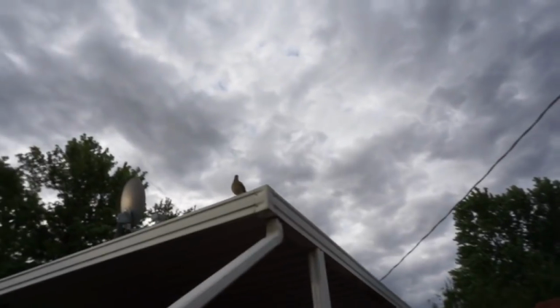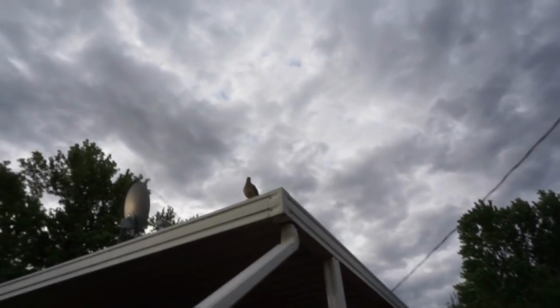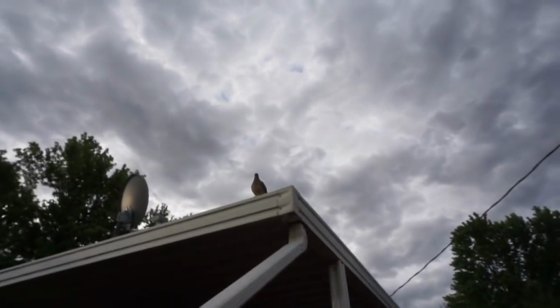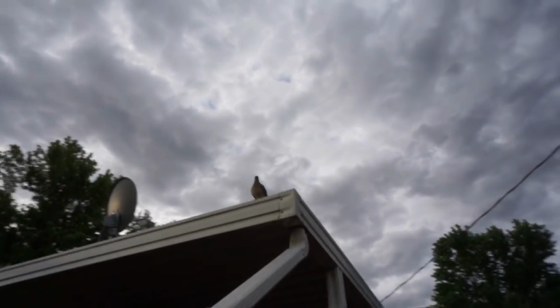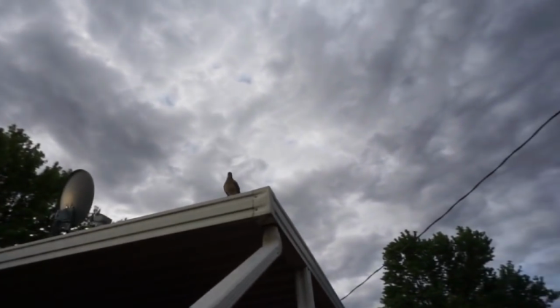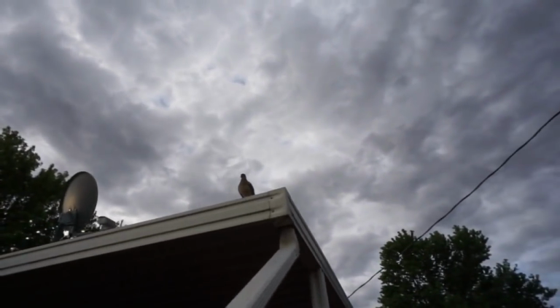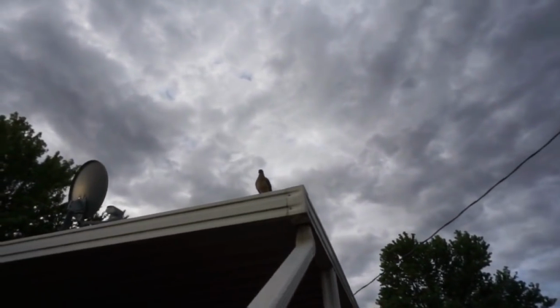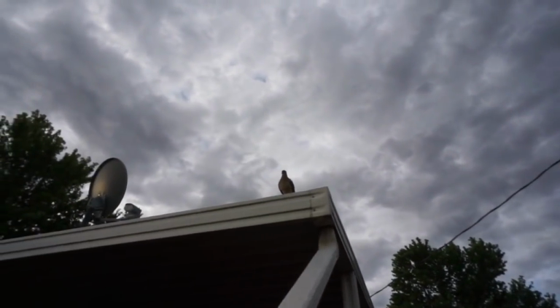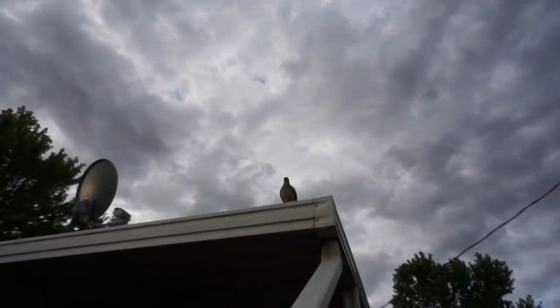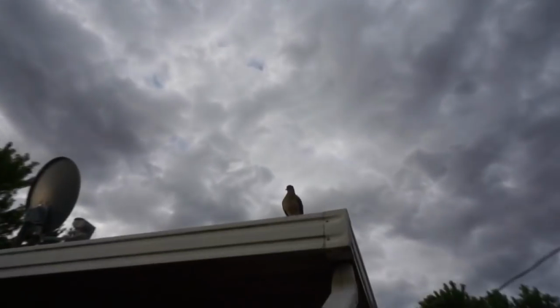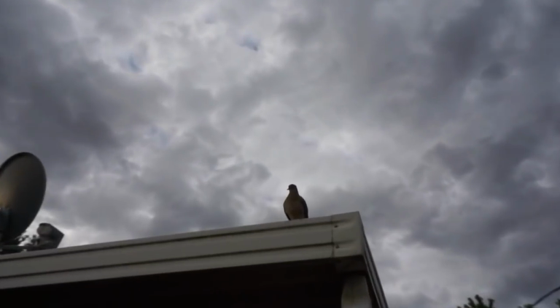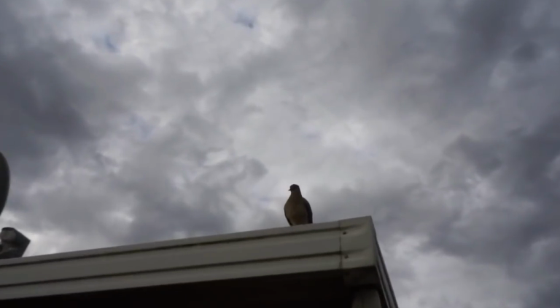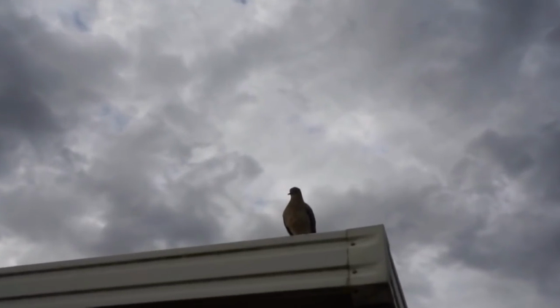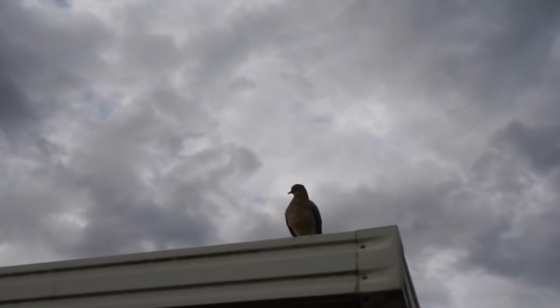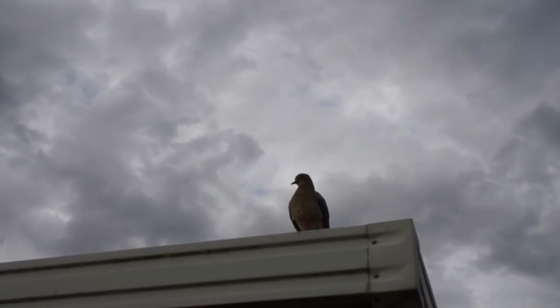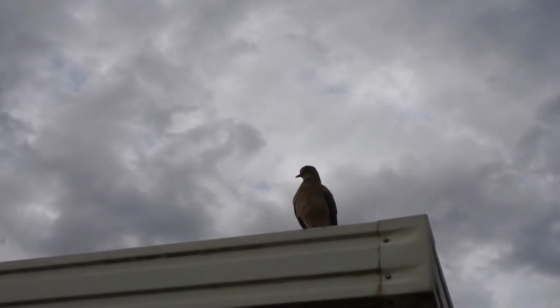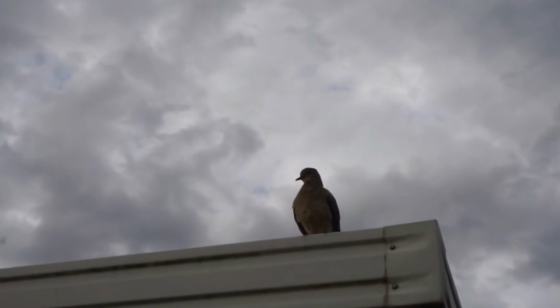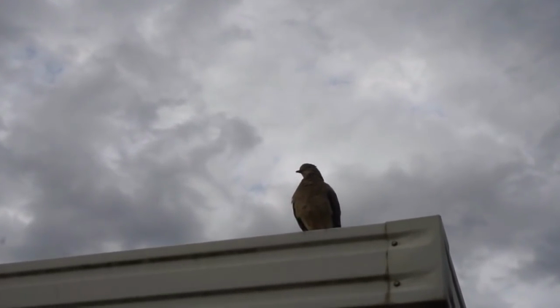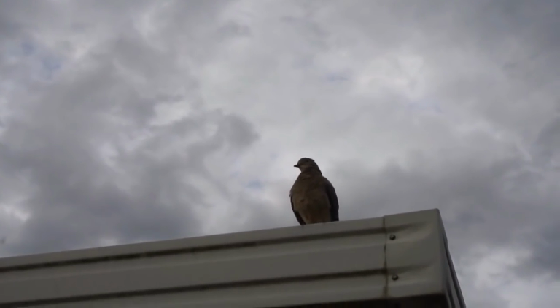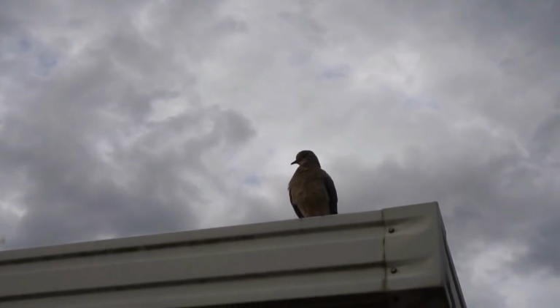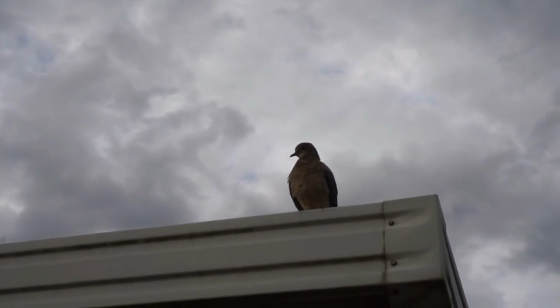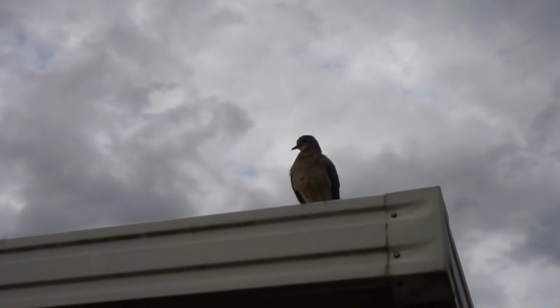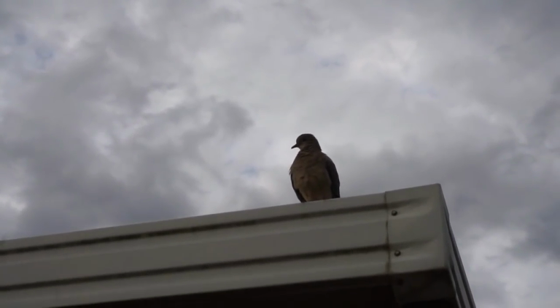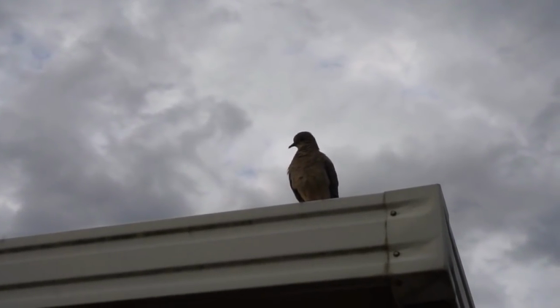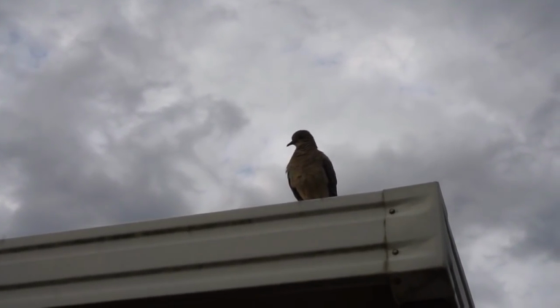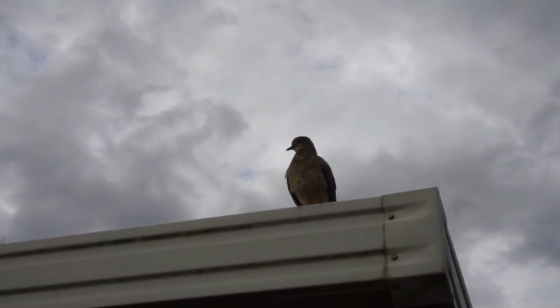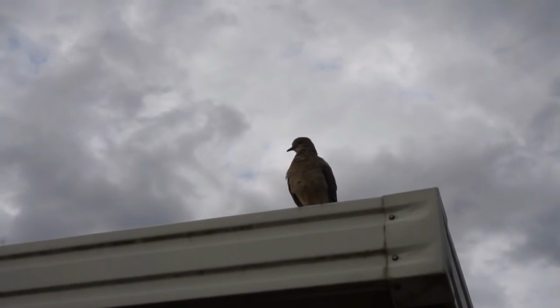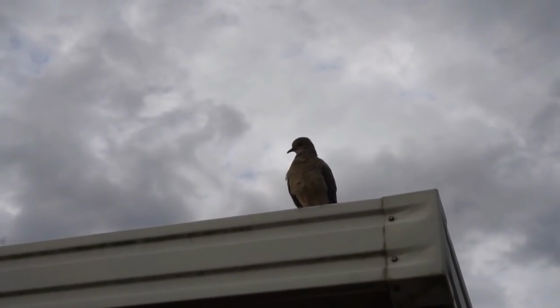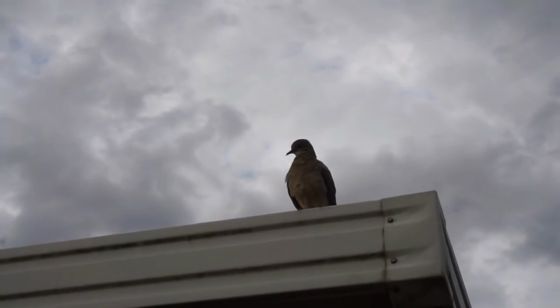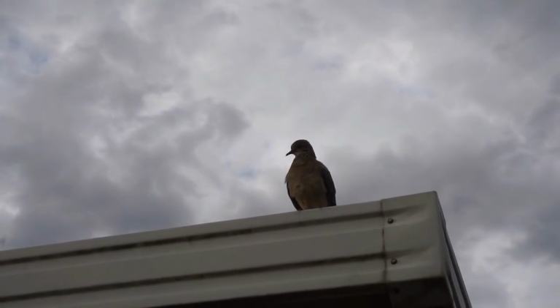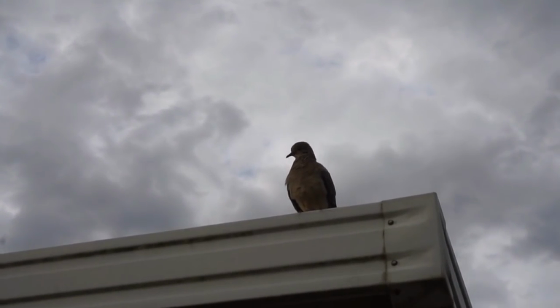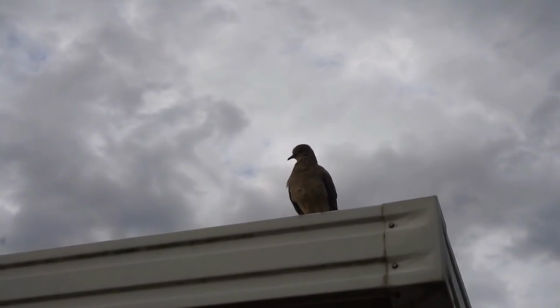I have a feeling dove season is going to be crazy here in Kansas.